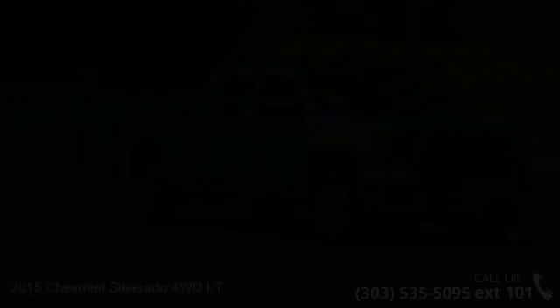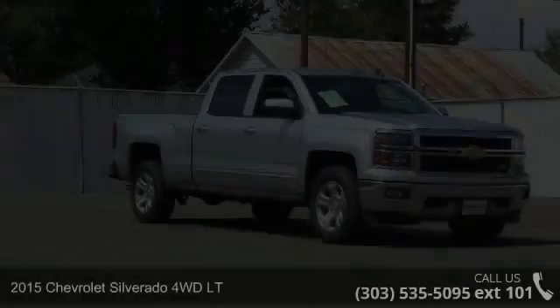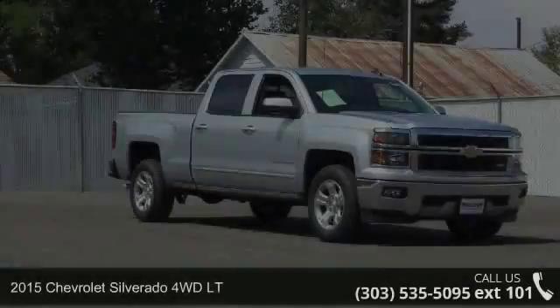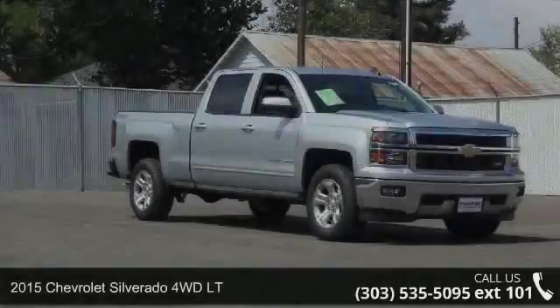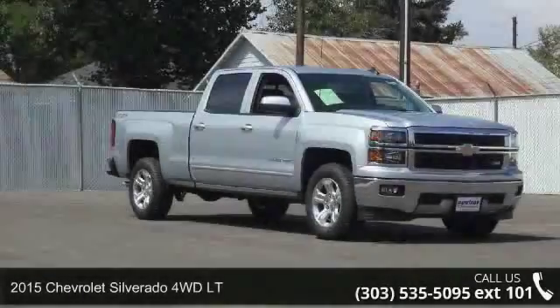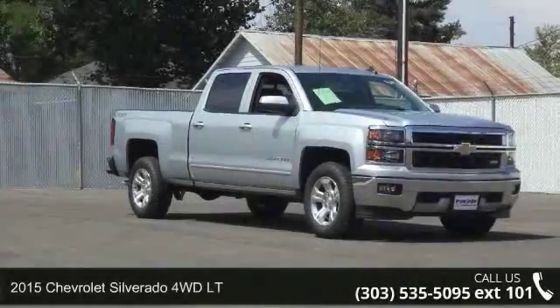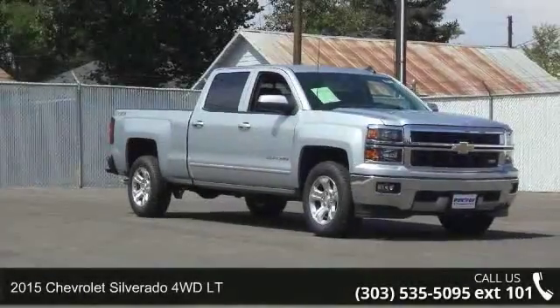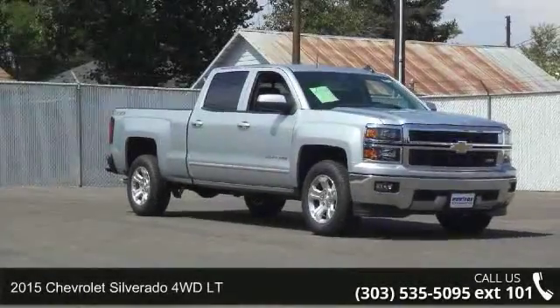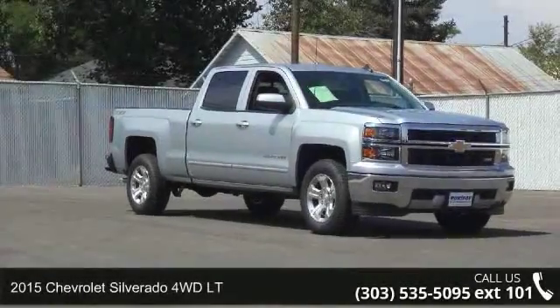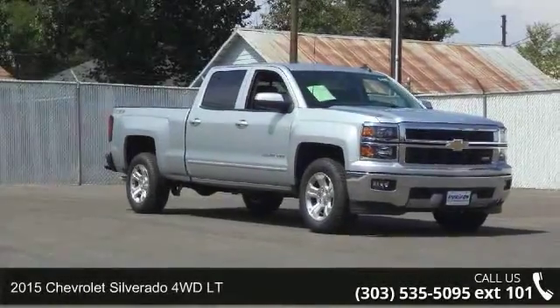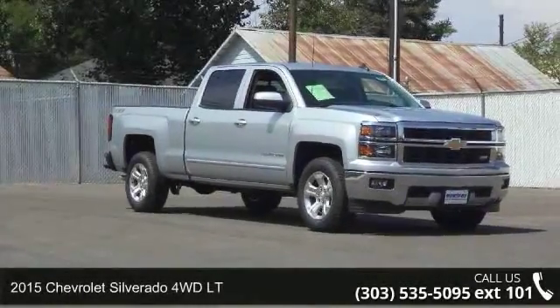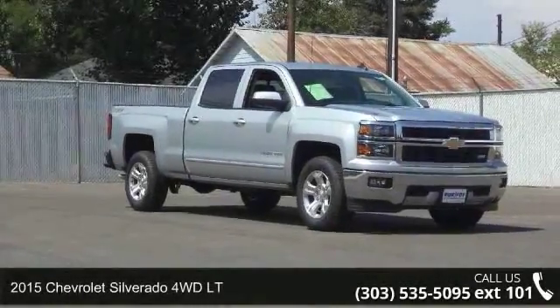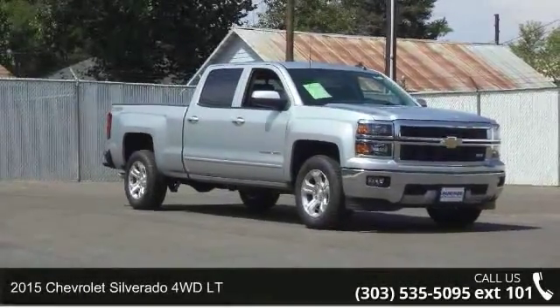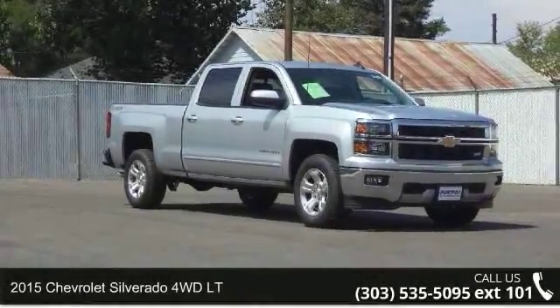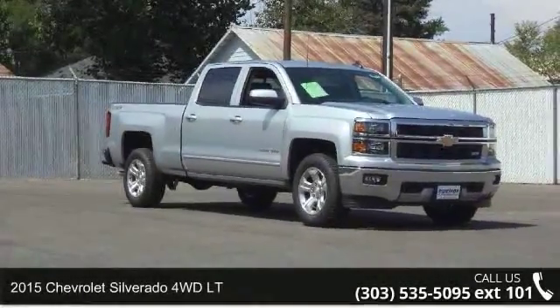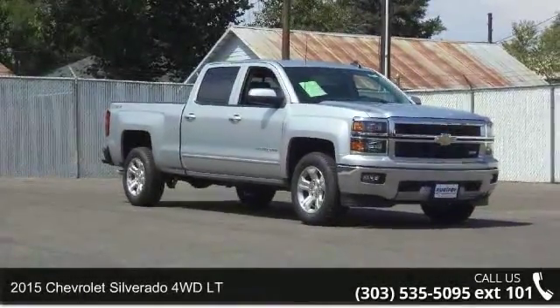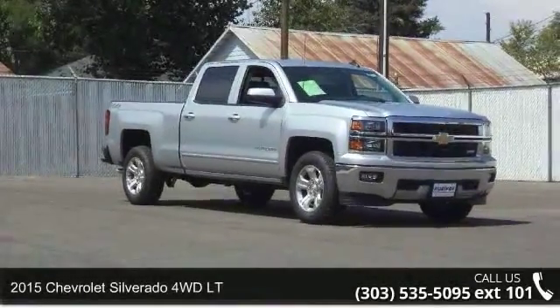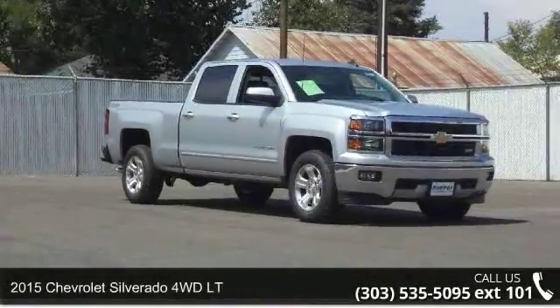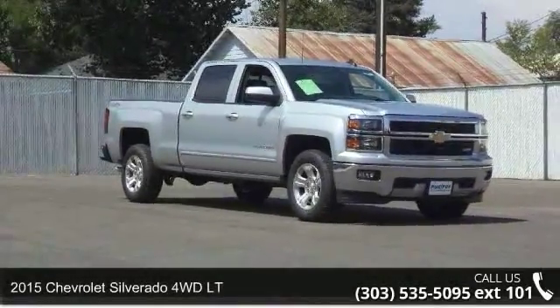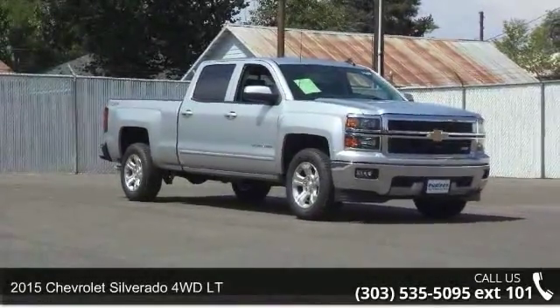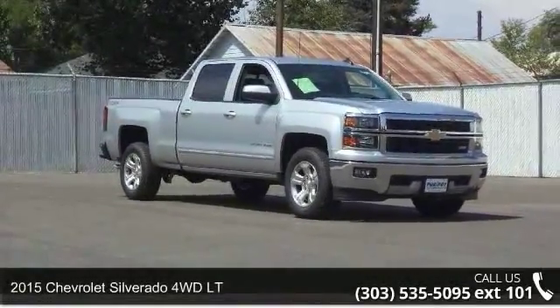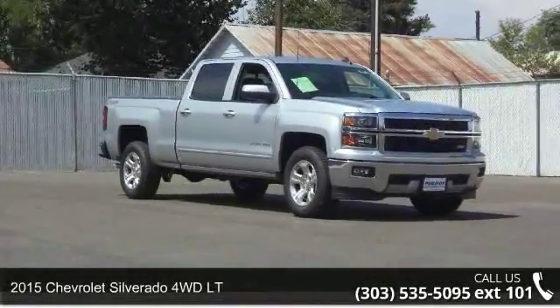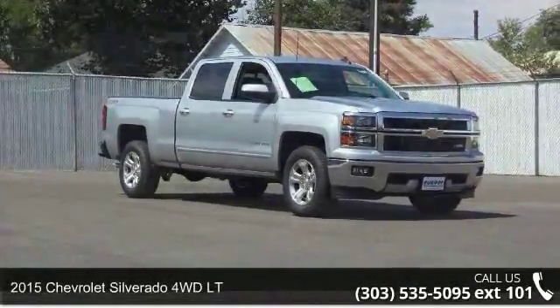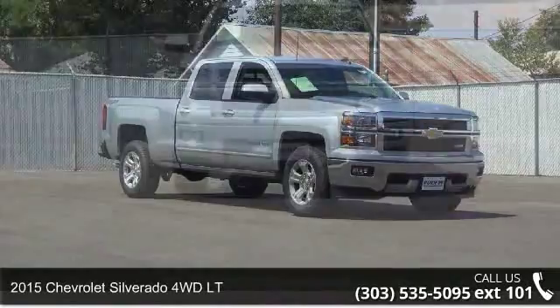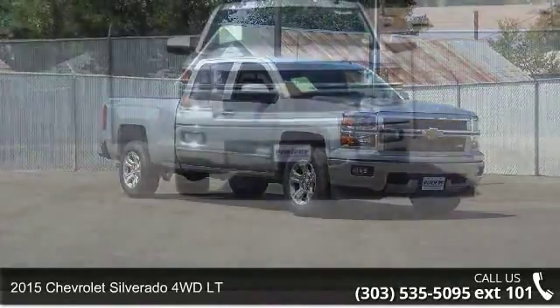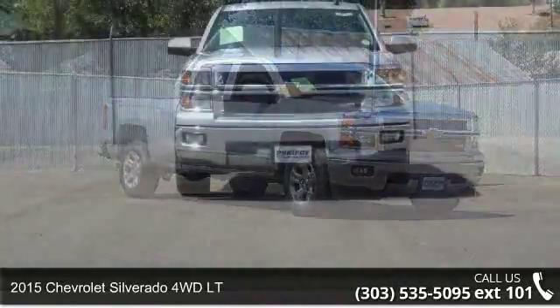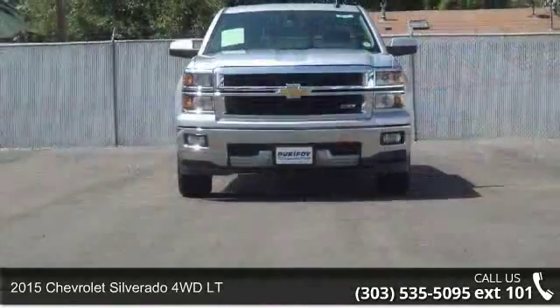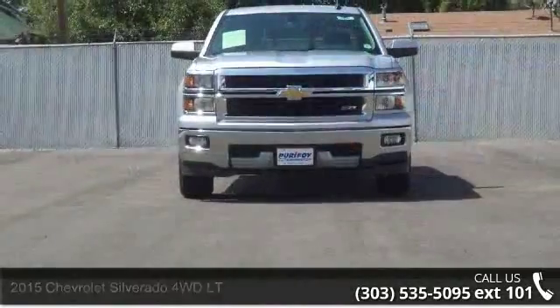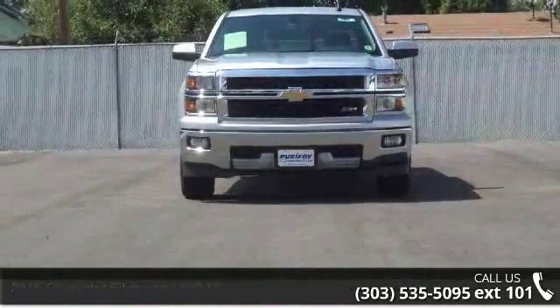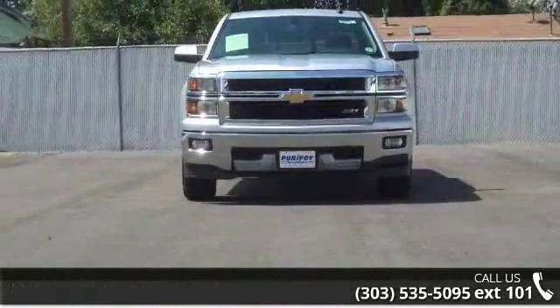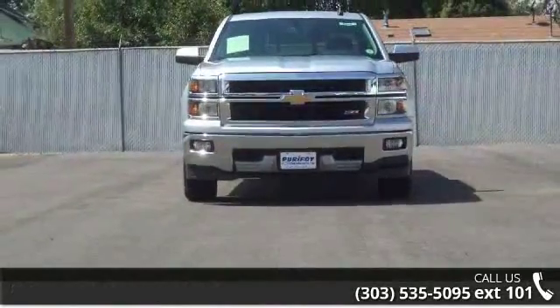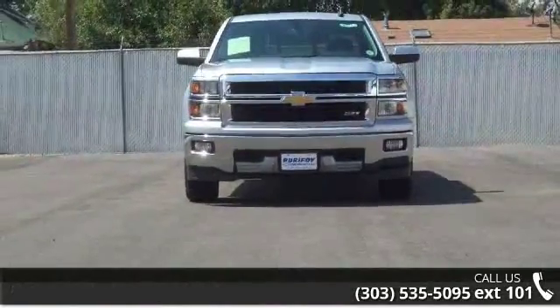Presenting the 2015 Chevrolet Silverado. If you are looking for a first-rate auto, this one could be yours today.